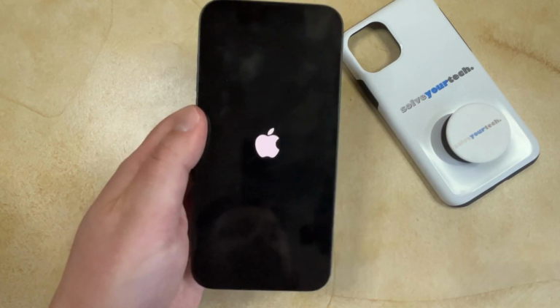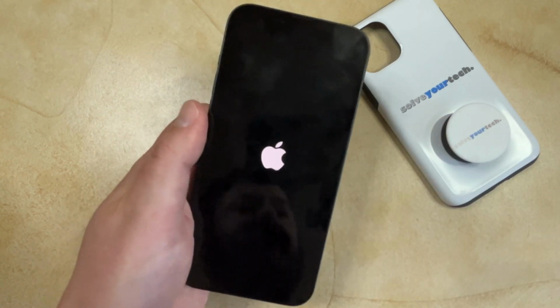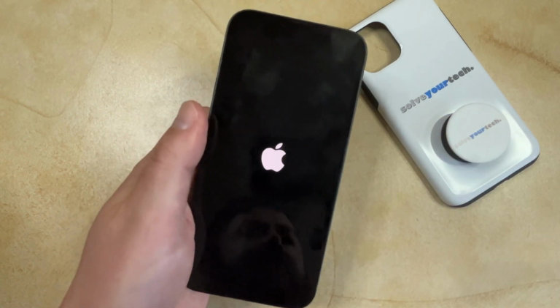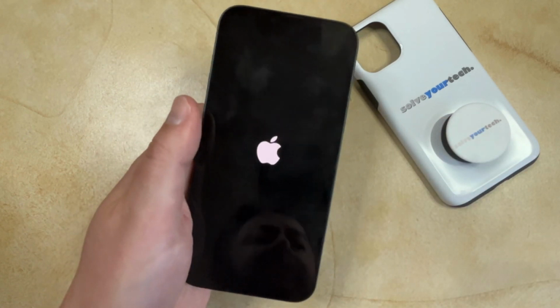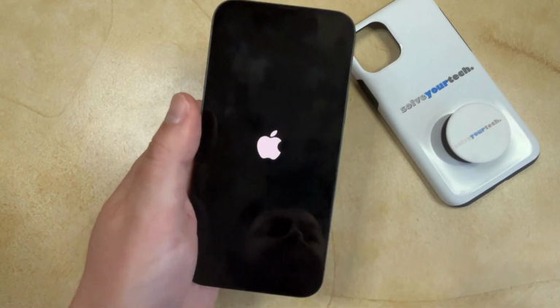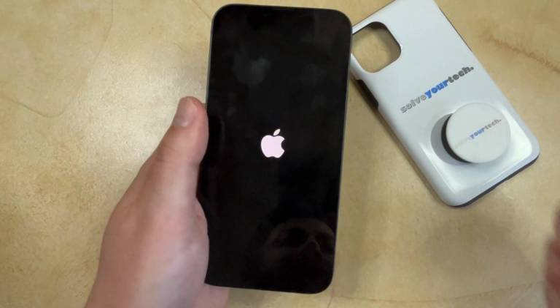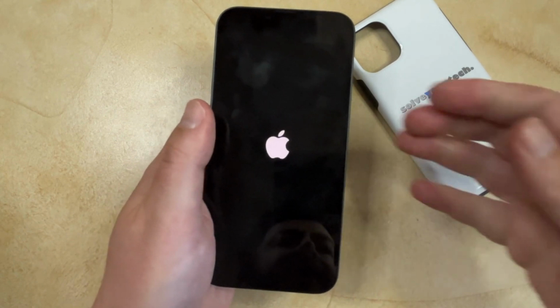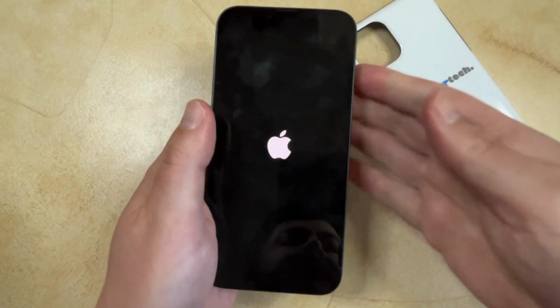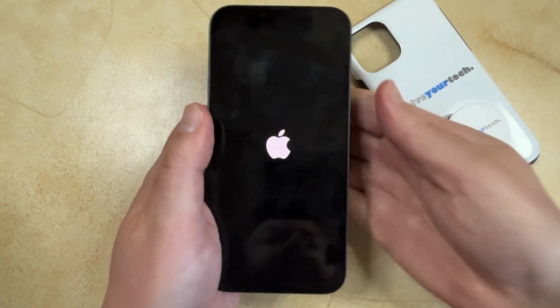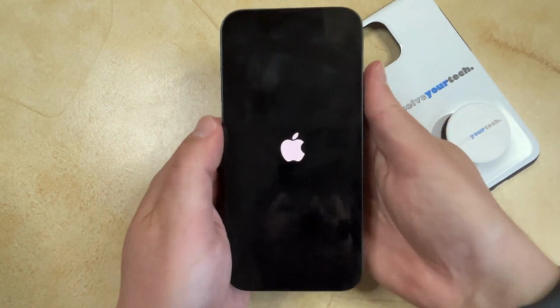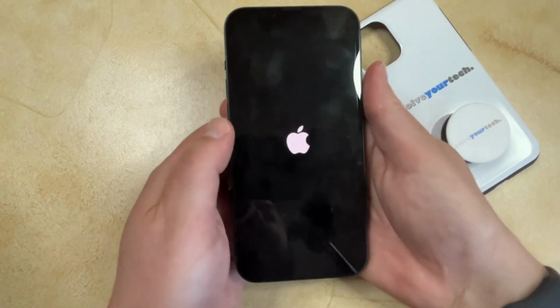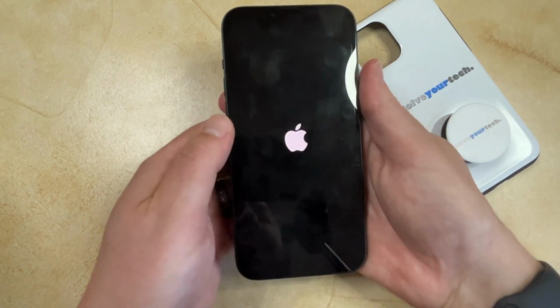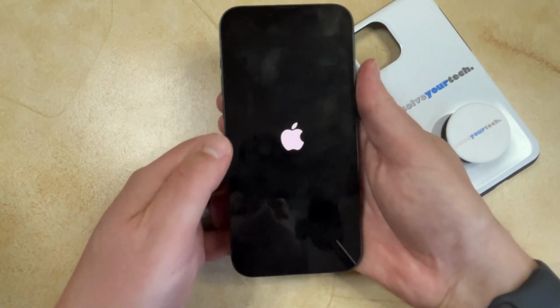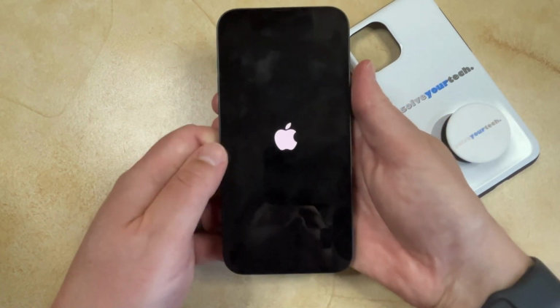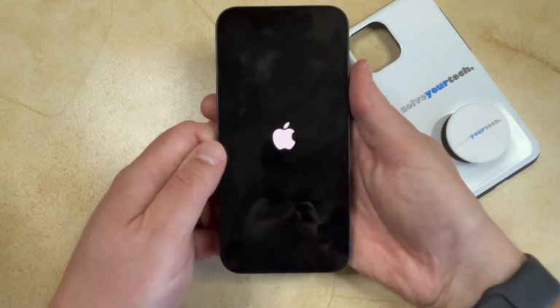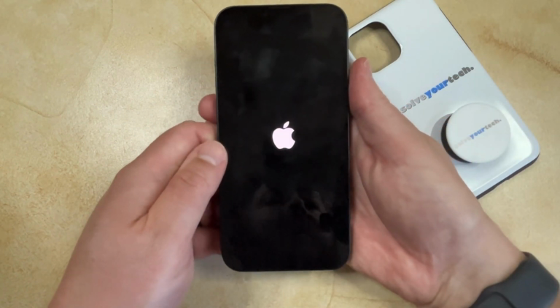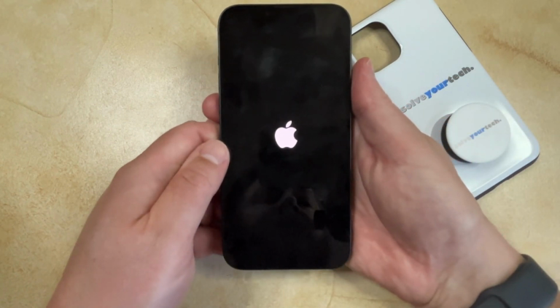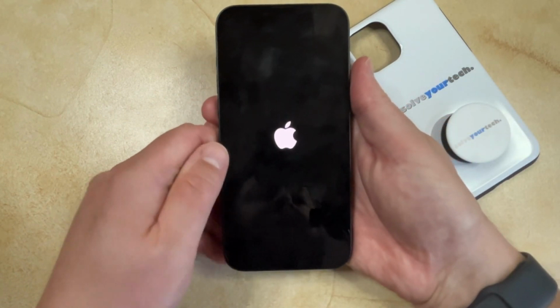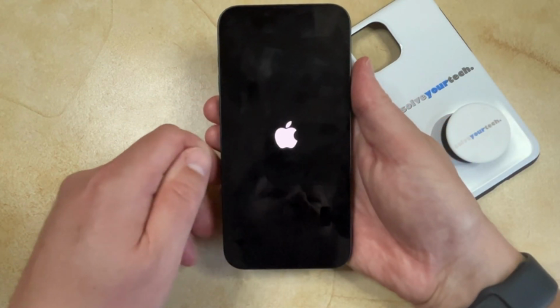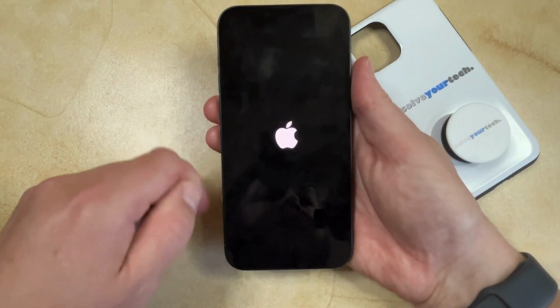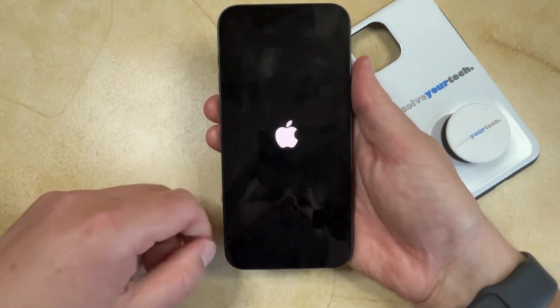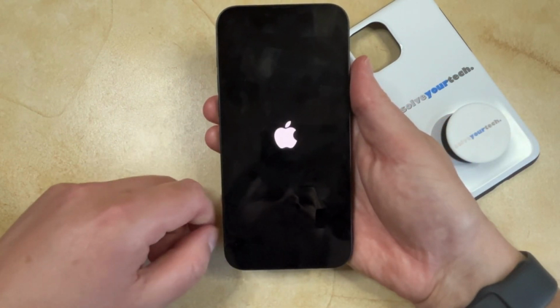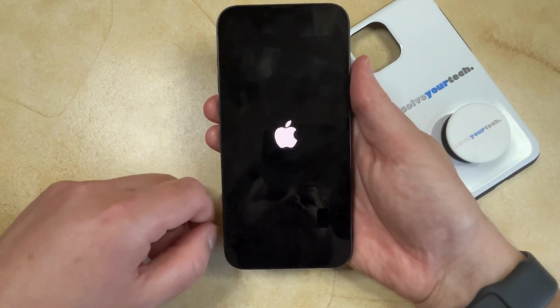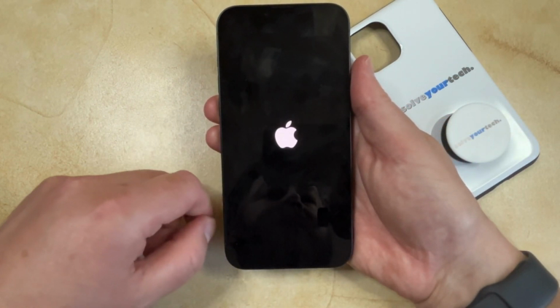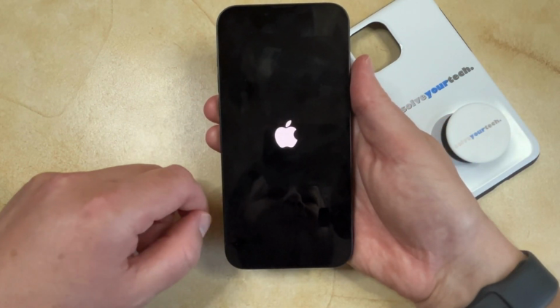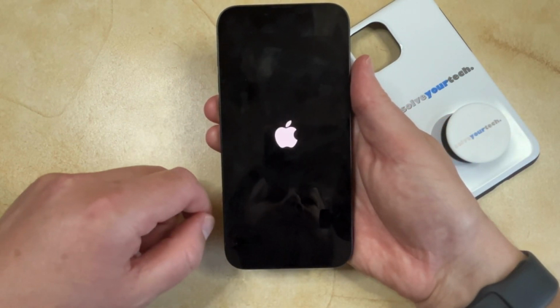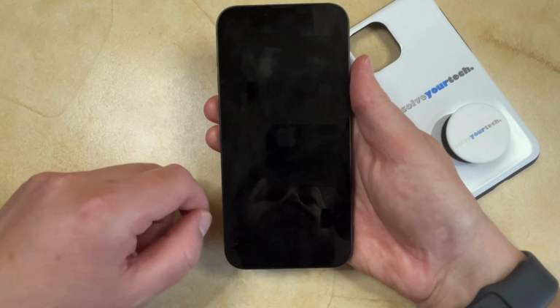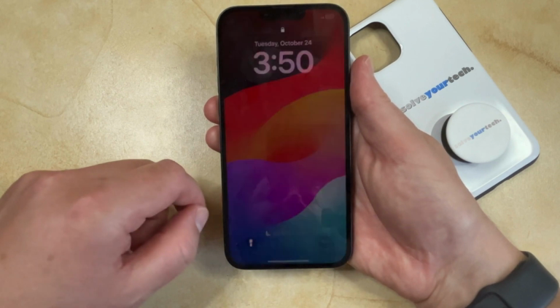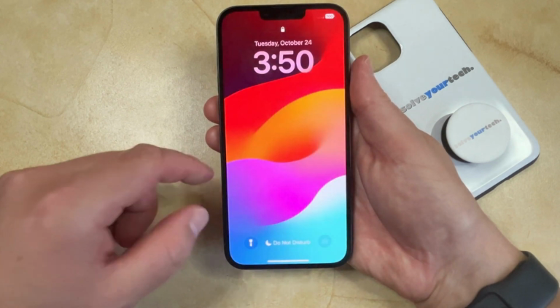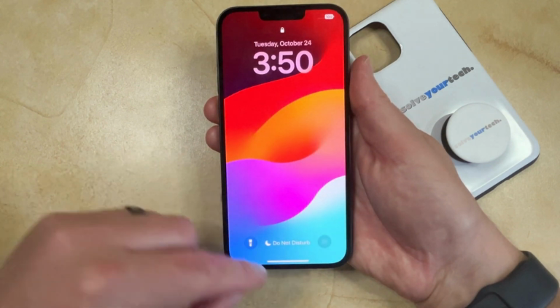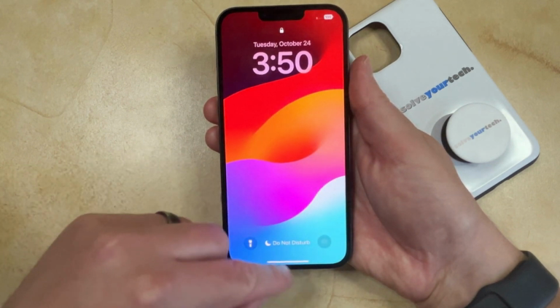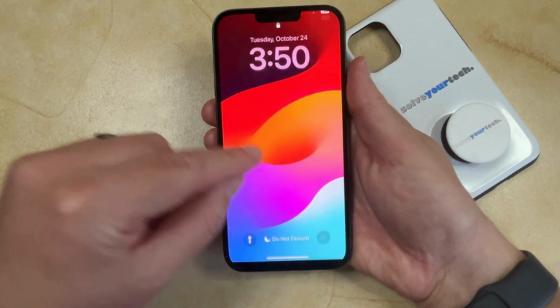After a few seconds, the phone is going to restart, at which point you're going to be able to enter your passcode and get back to your home screen.